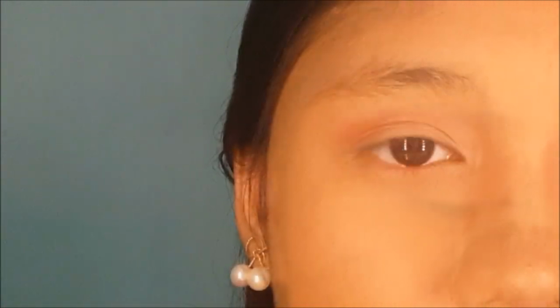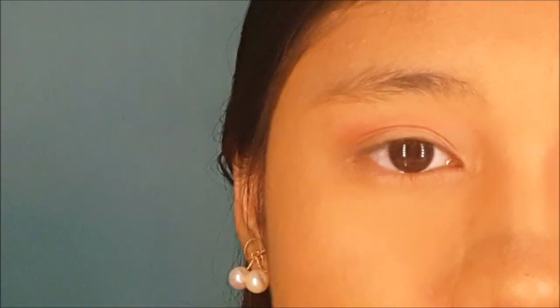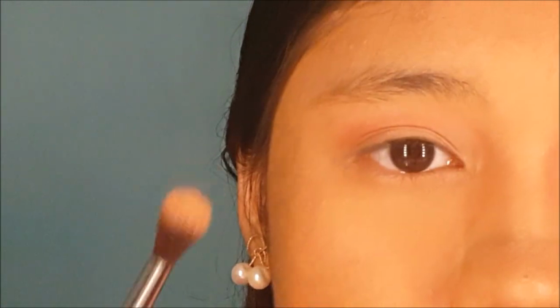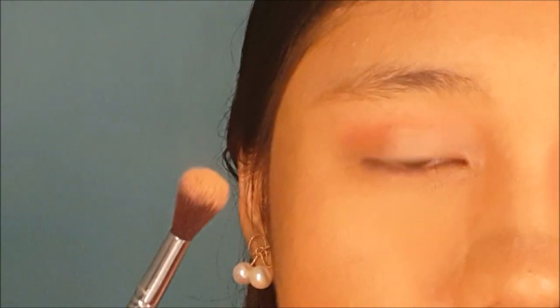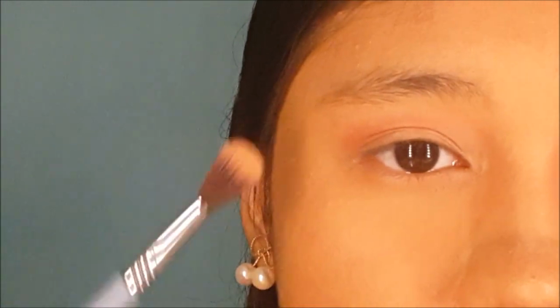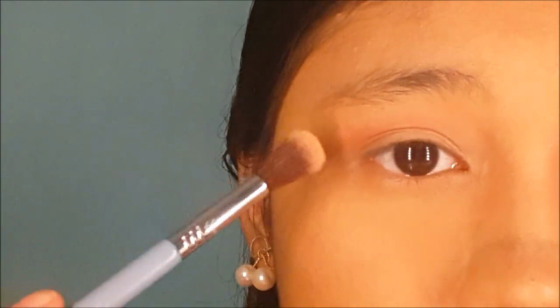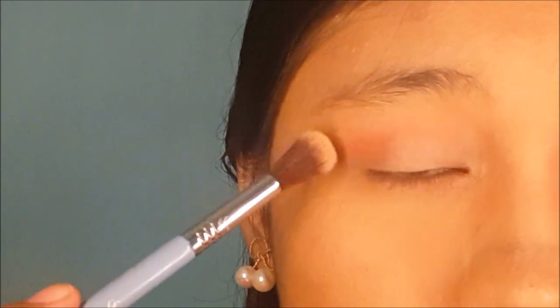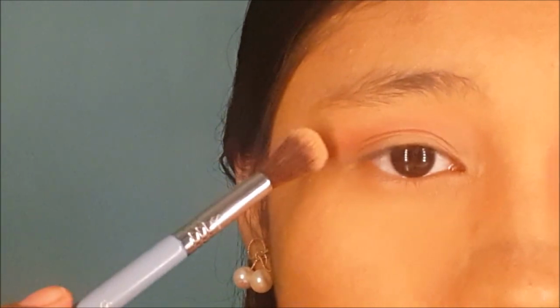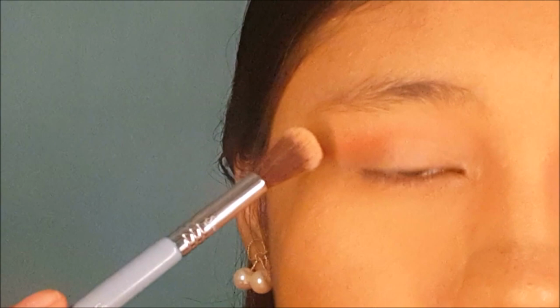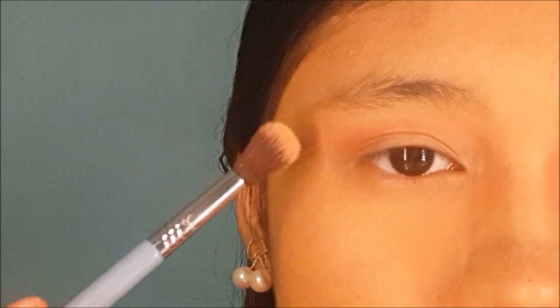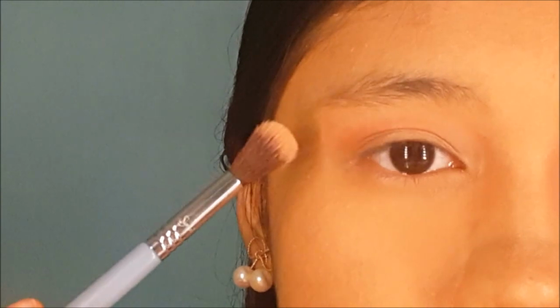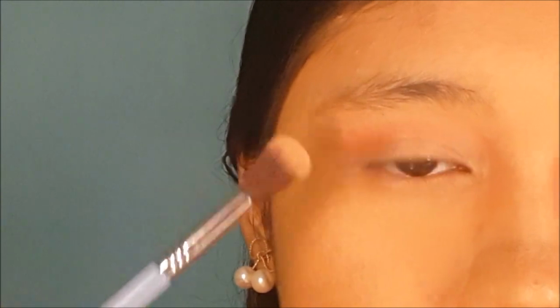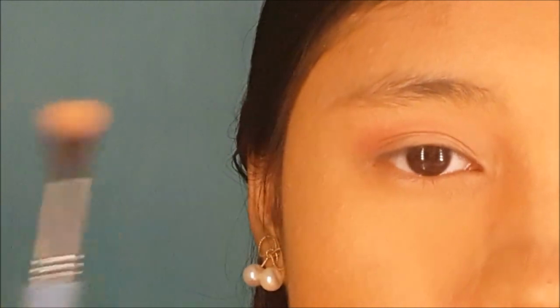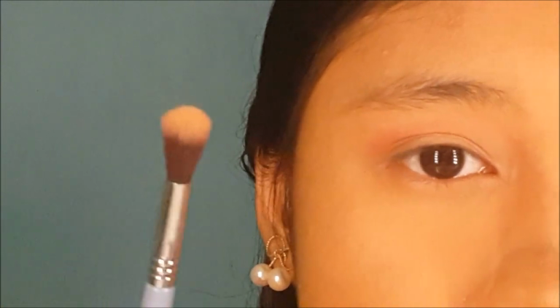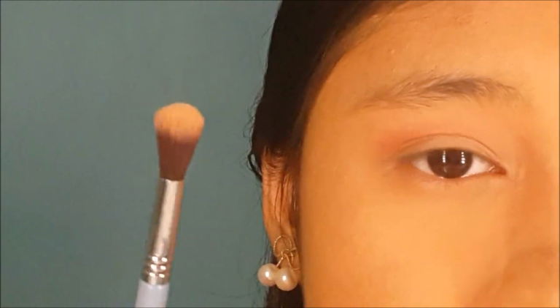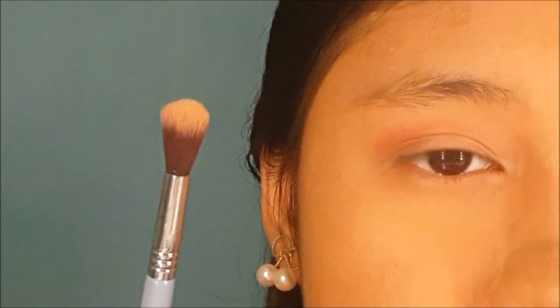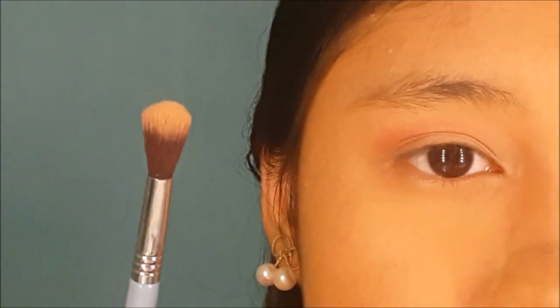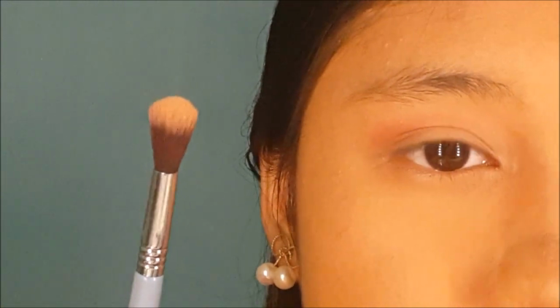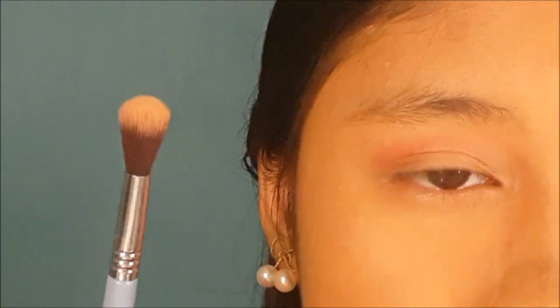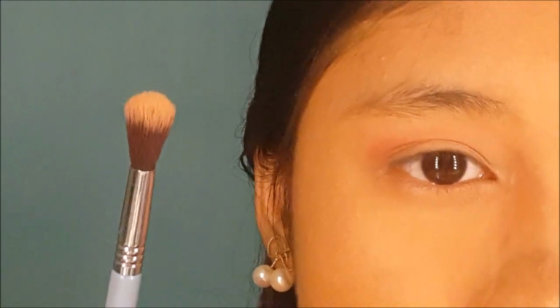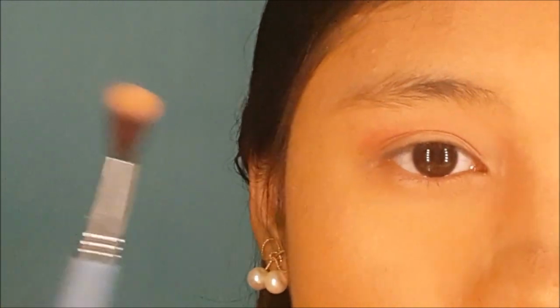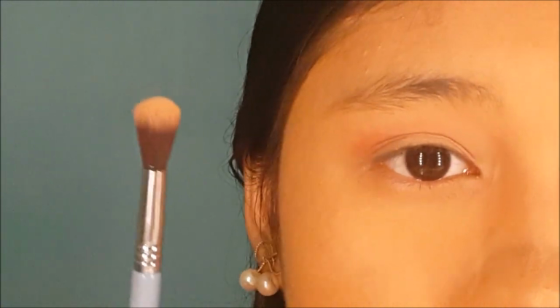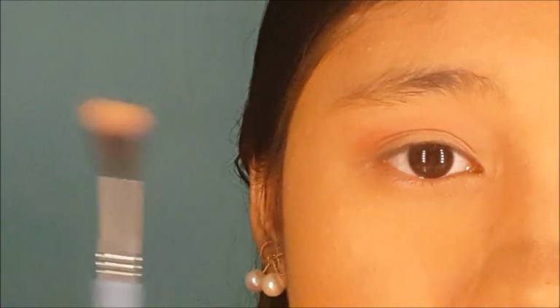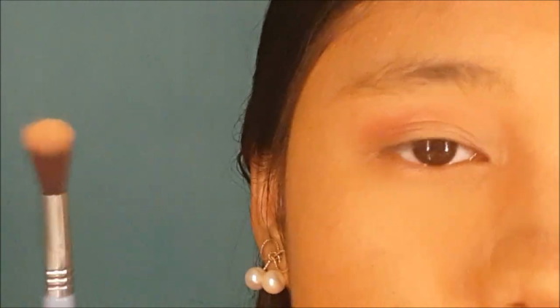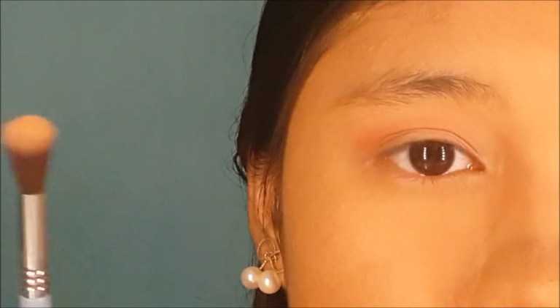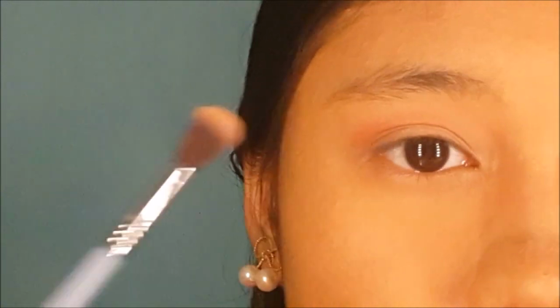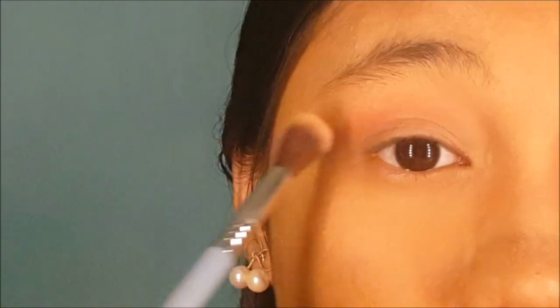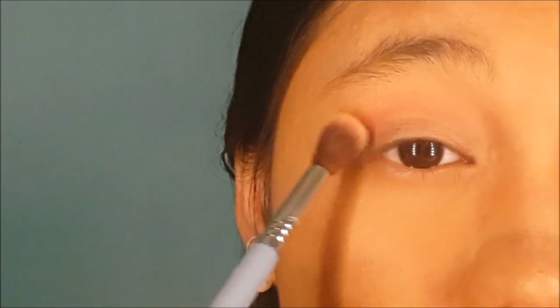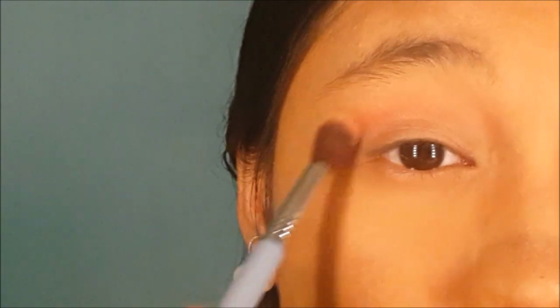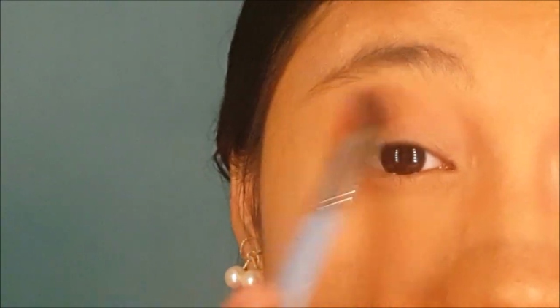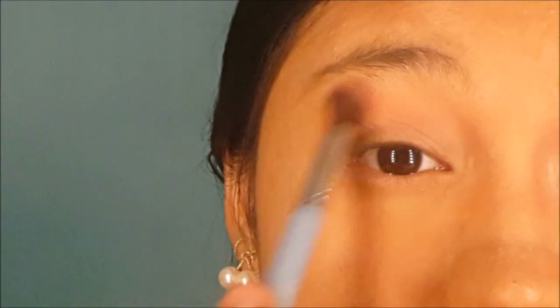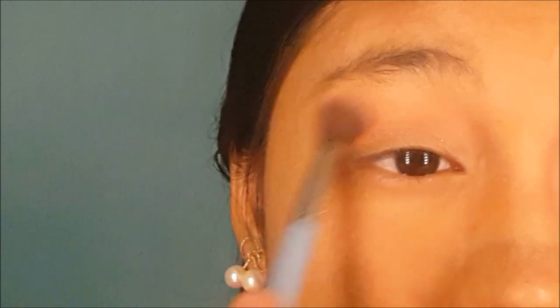If you feel the color is too harsh, just take a fluffy blending brush without any product and blend it in.